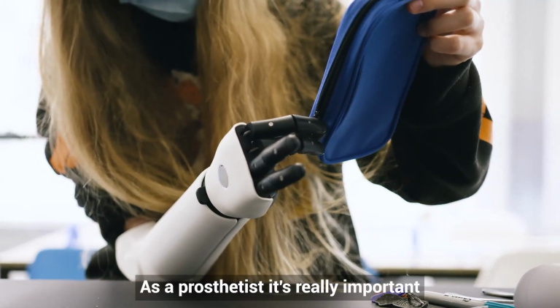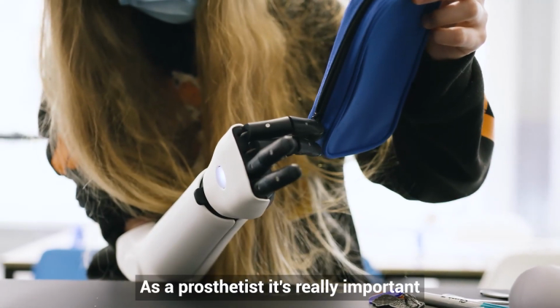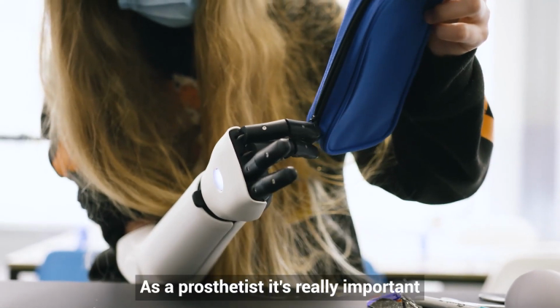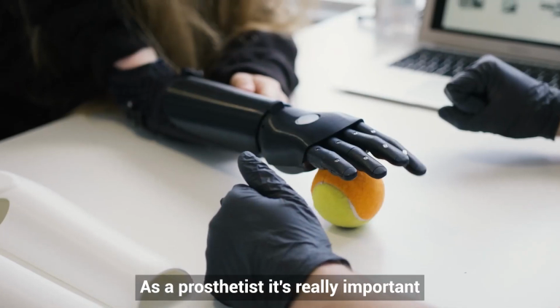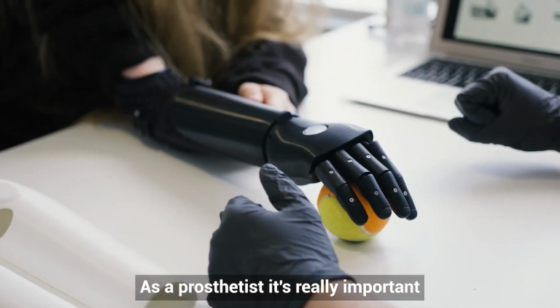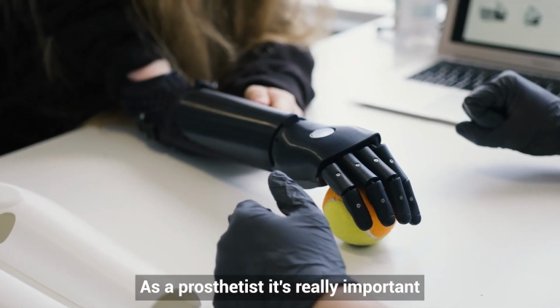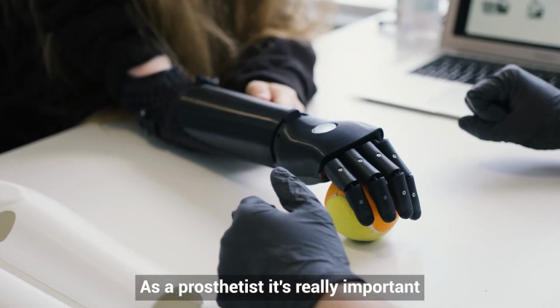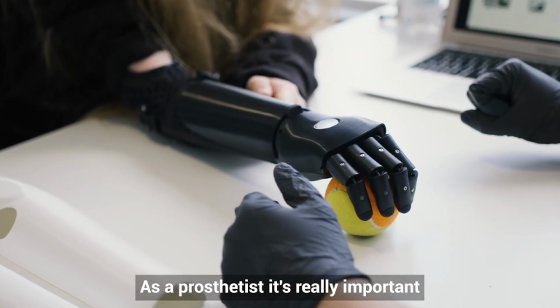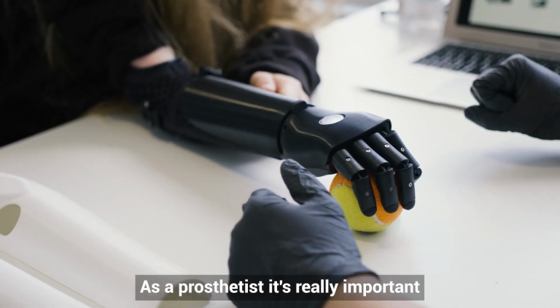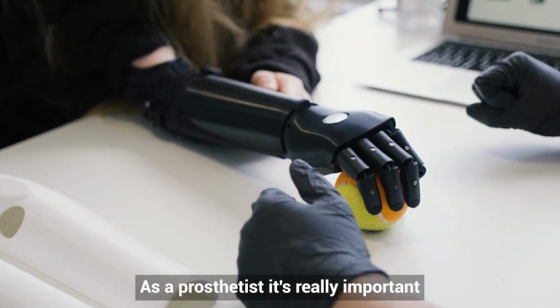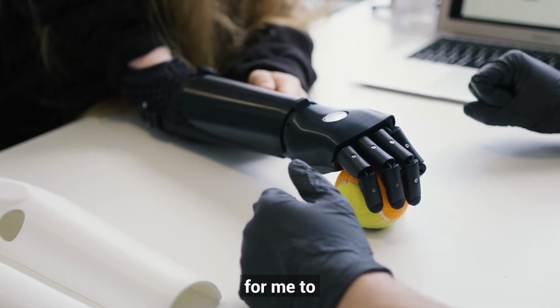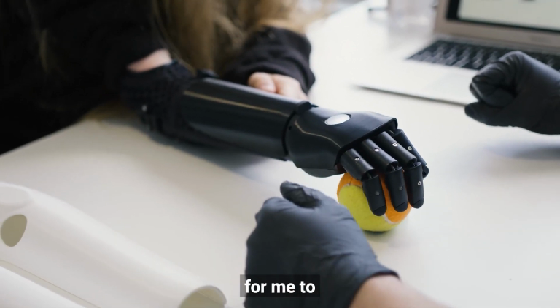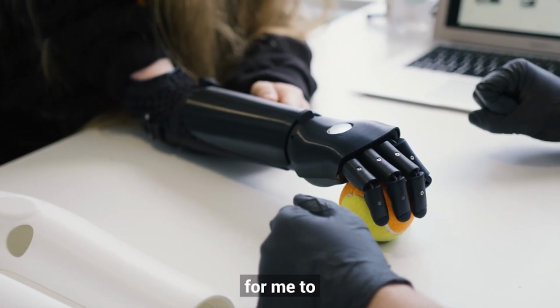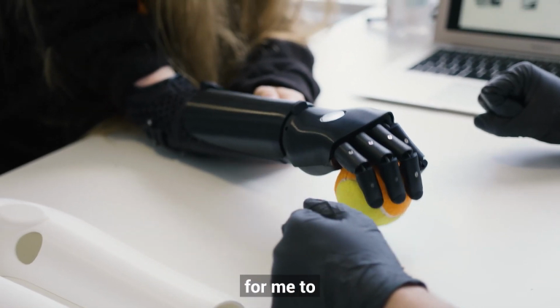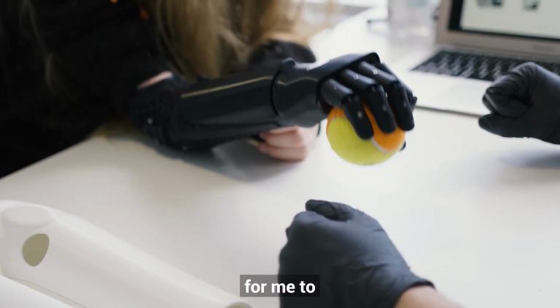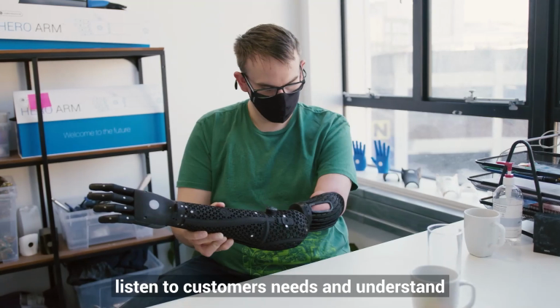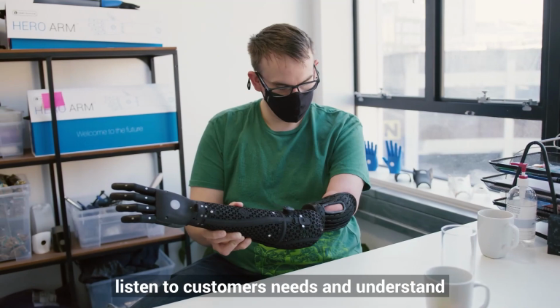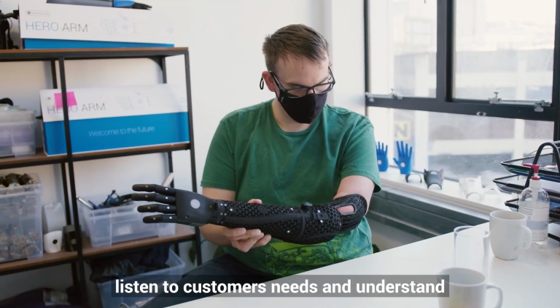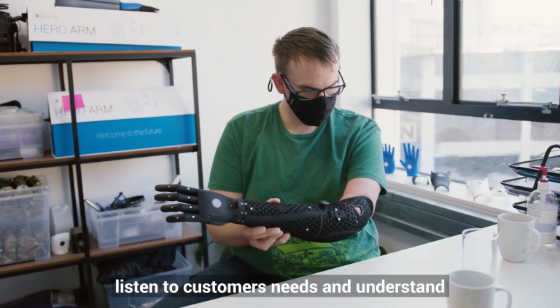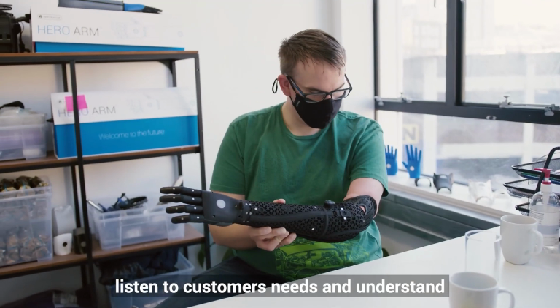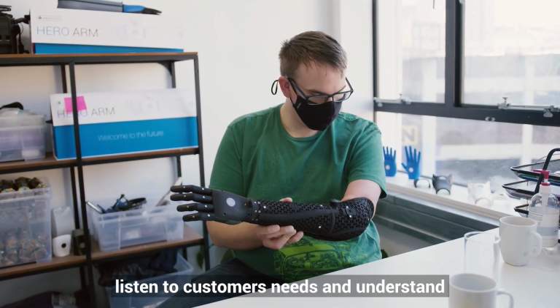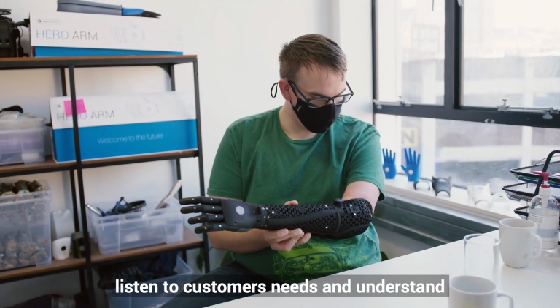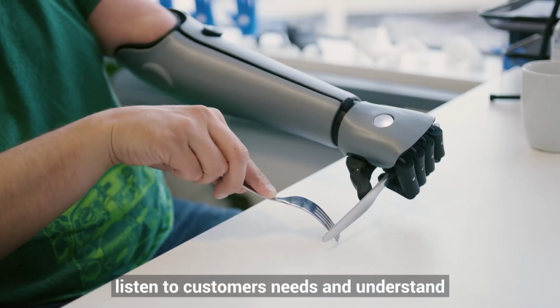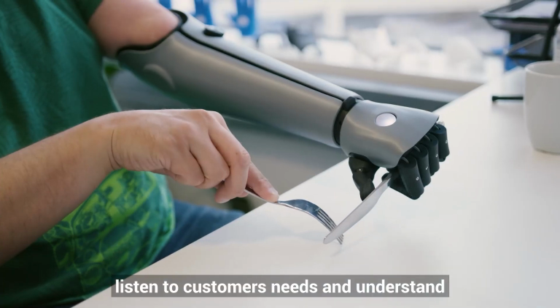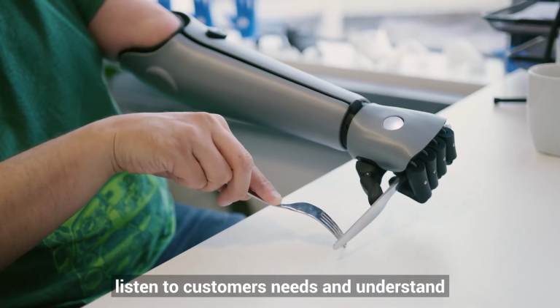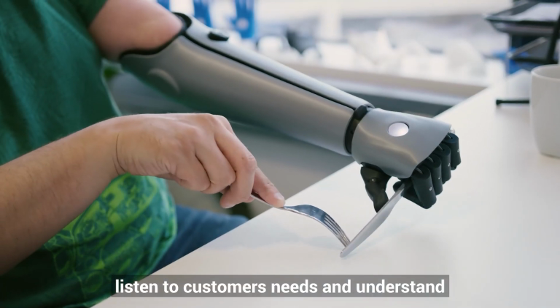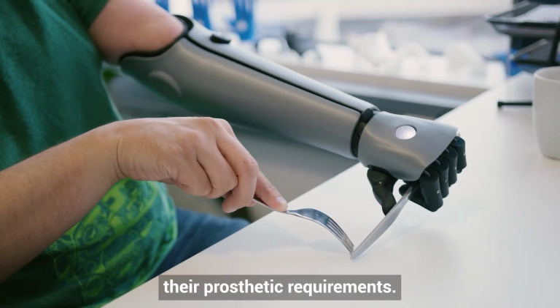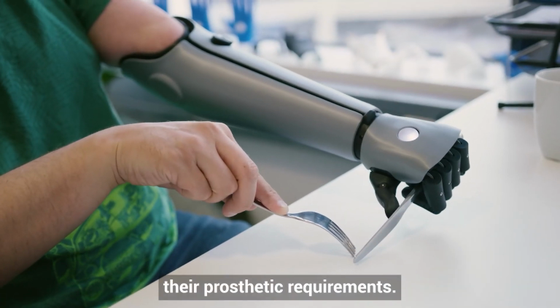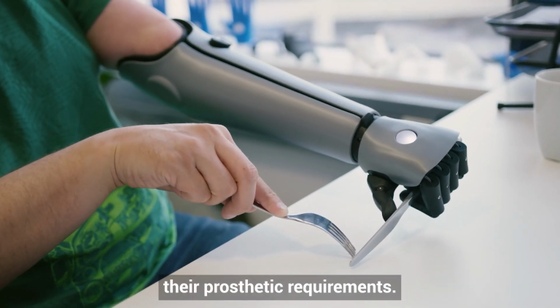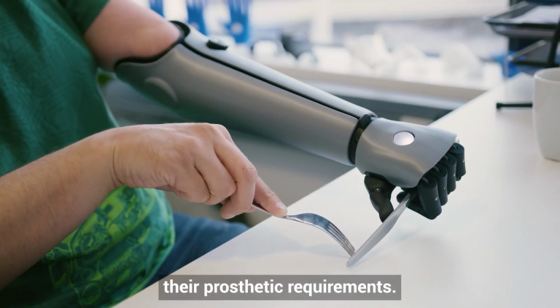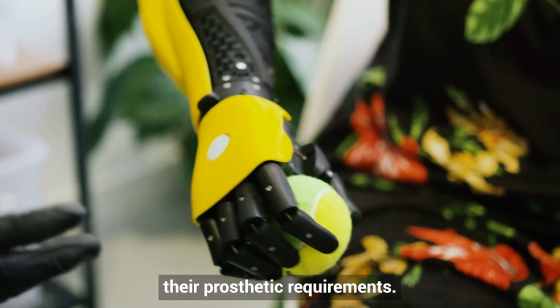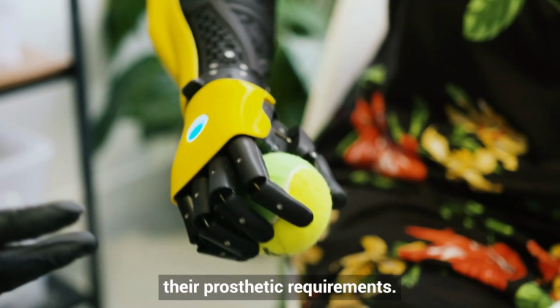As a prosthetist it's really important for me to listen to customers' needs and understand their prosthetic requirements.